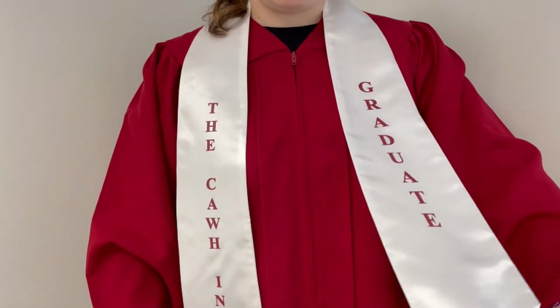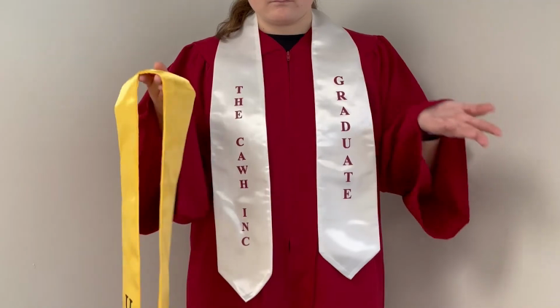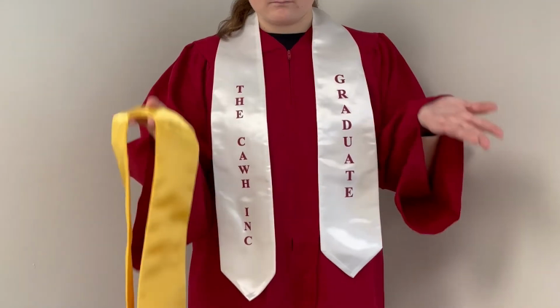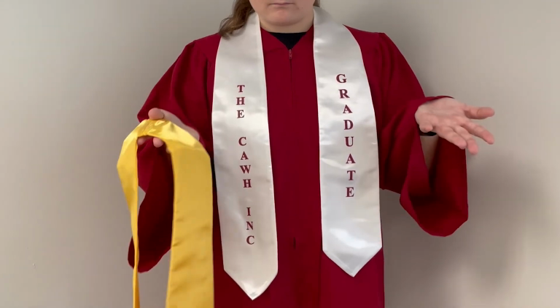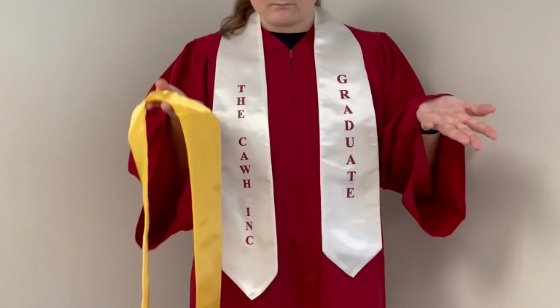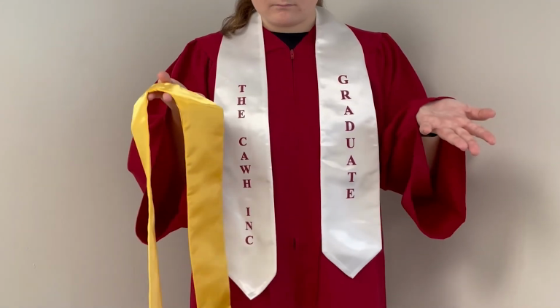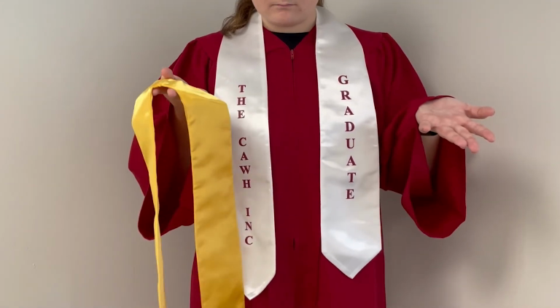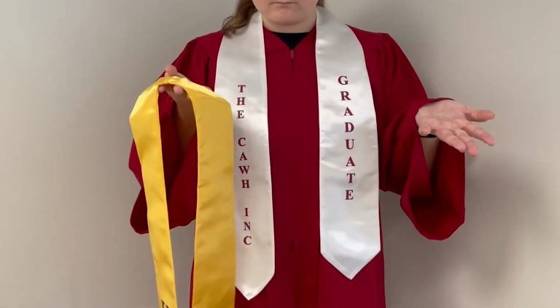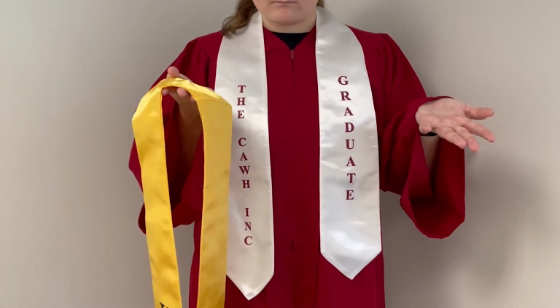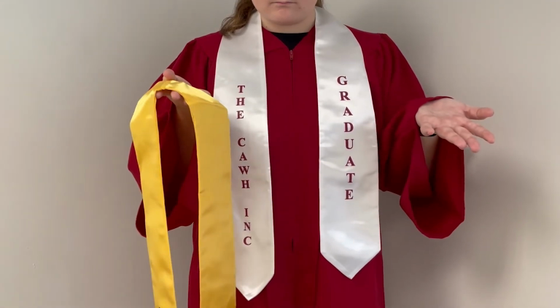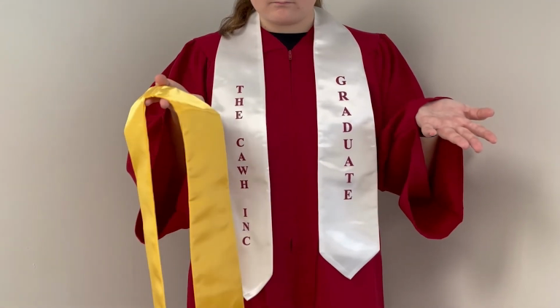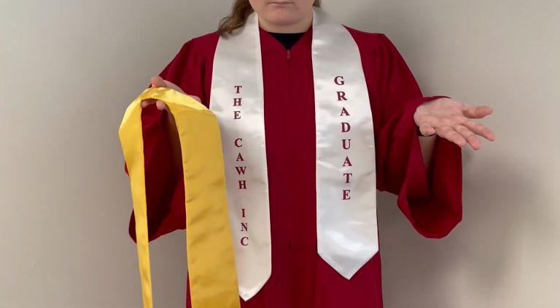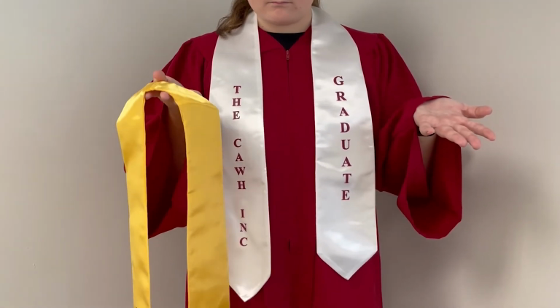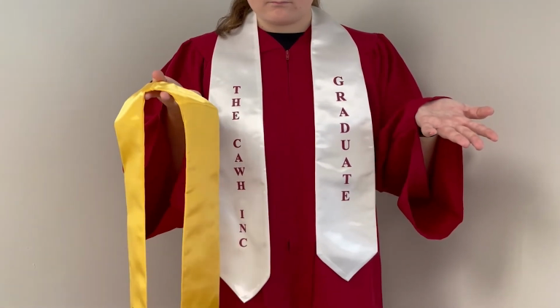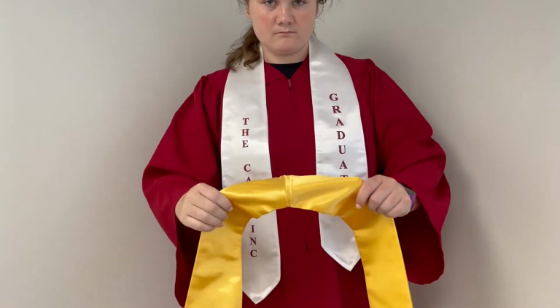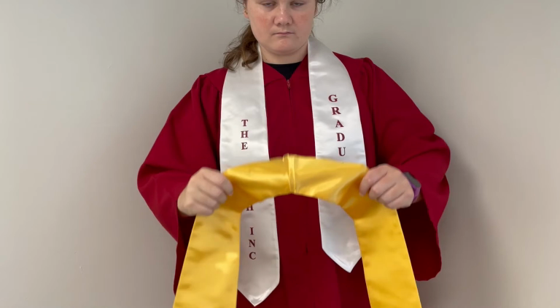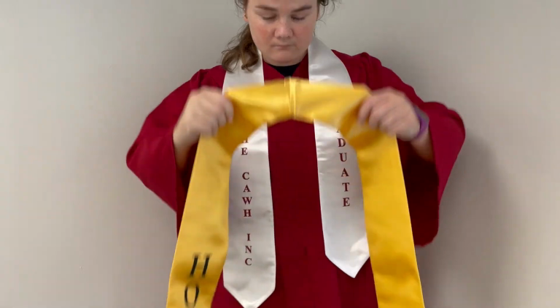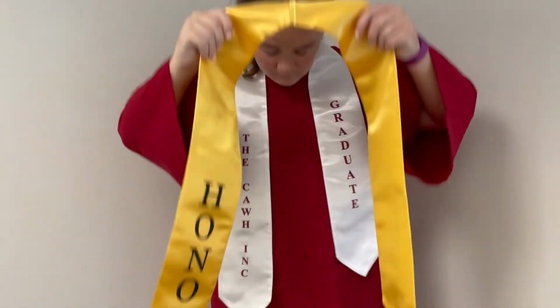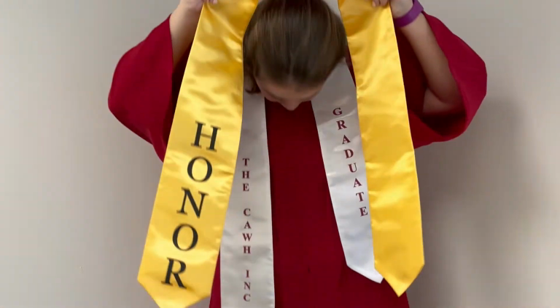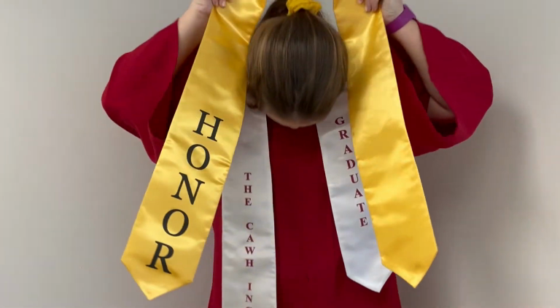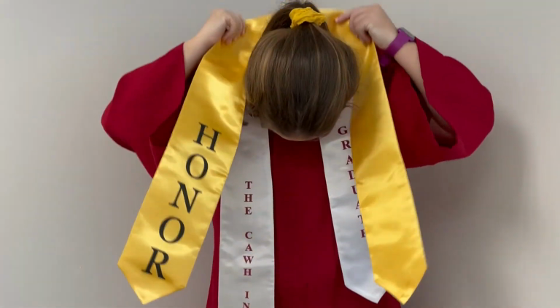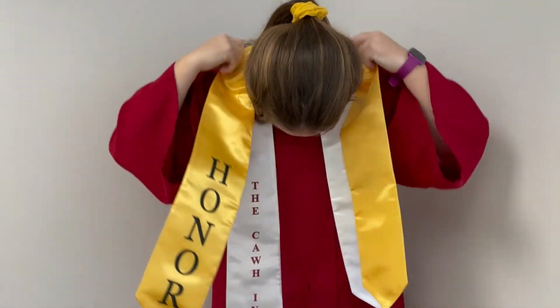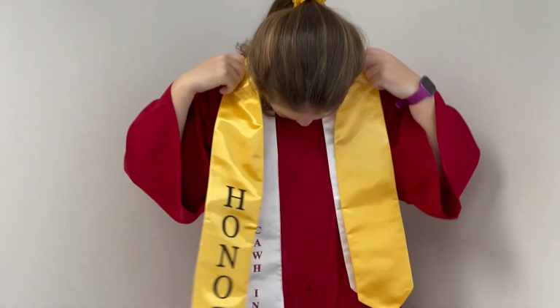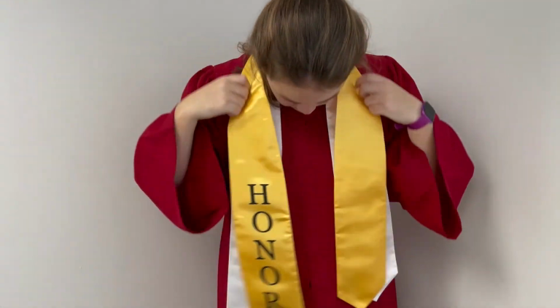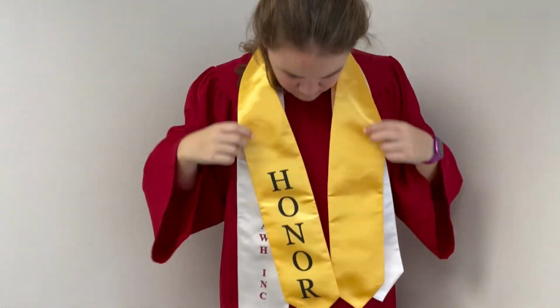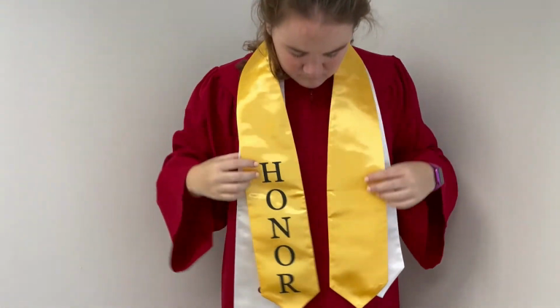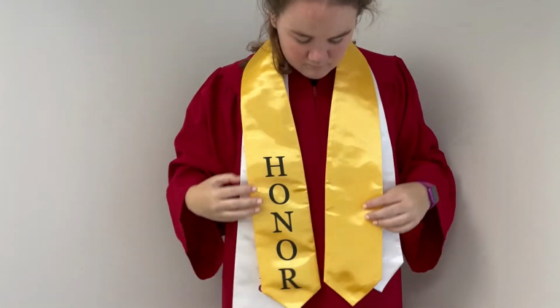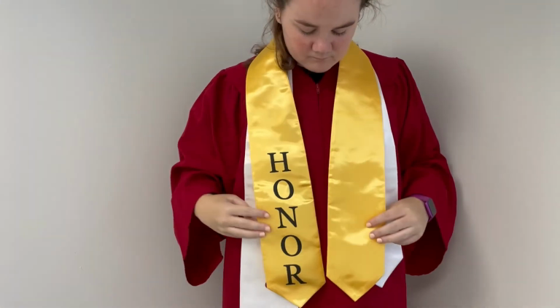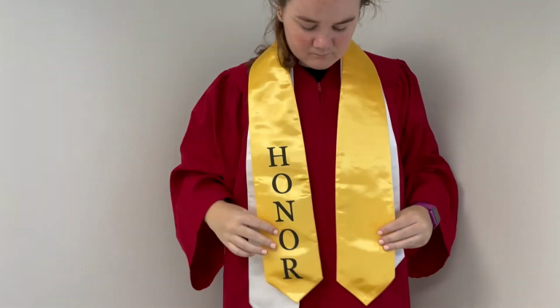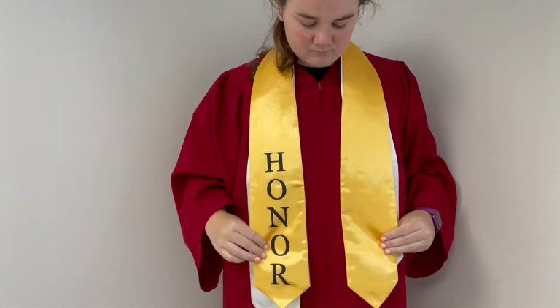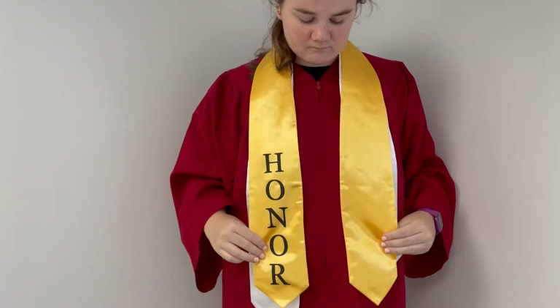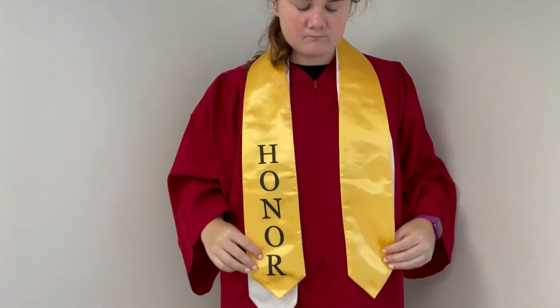Wondering what to do if you have multiple stoles? Stoles should be stacked in order from lowest to highest honor.